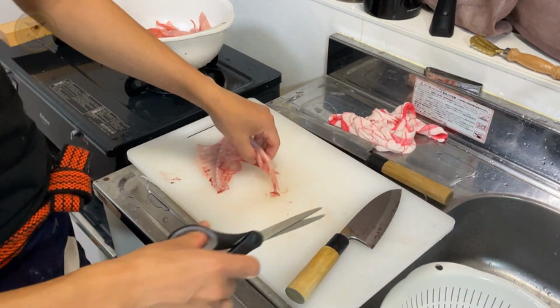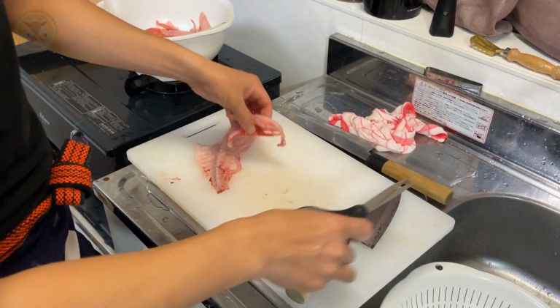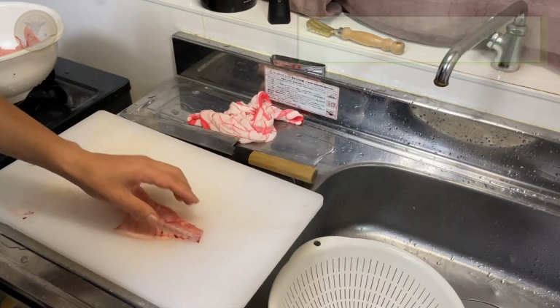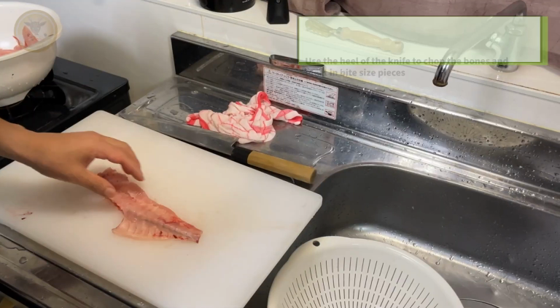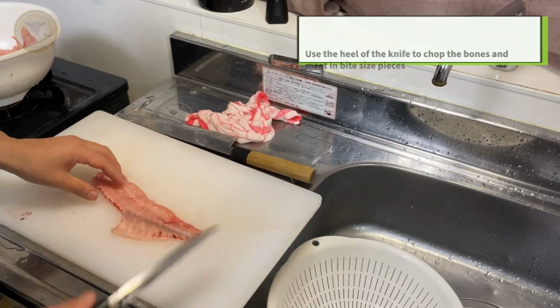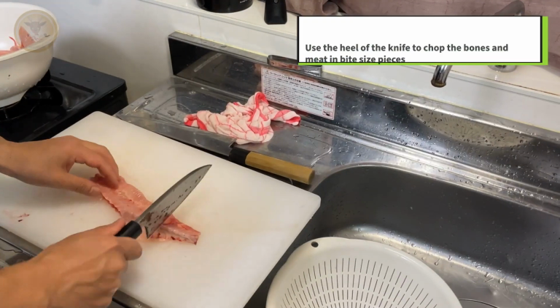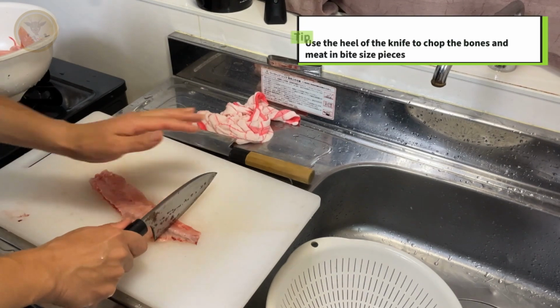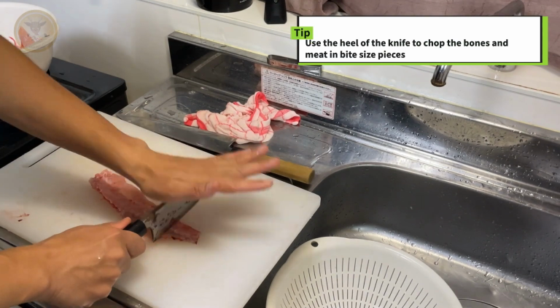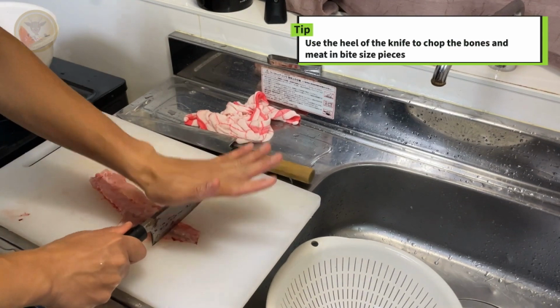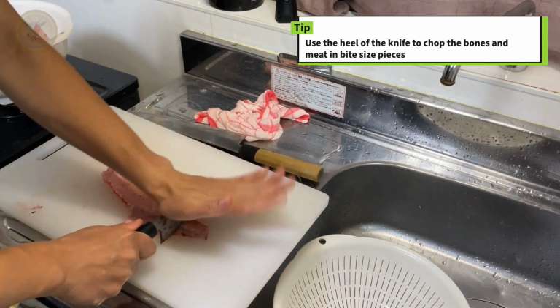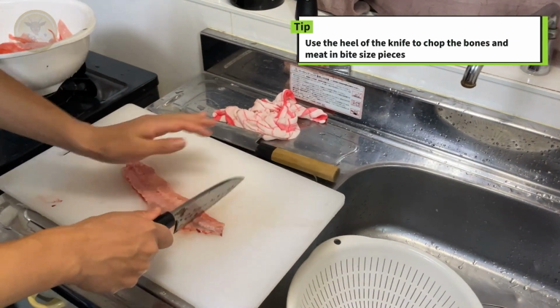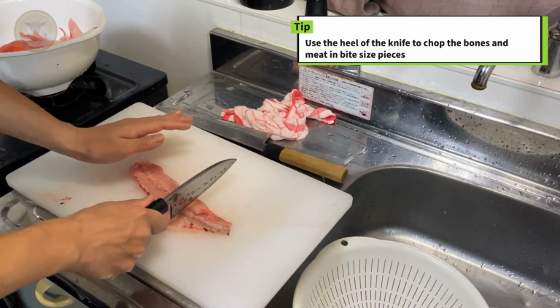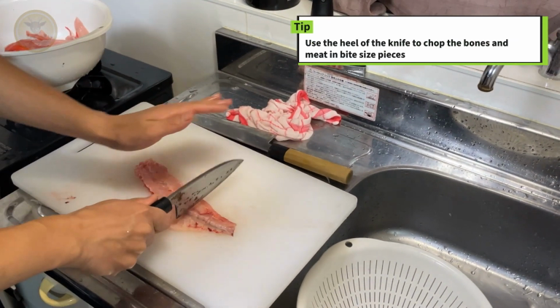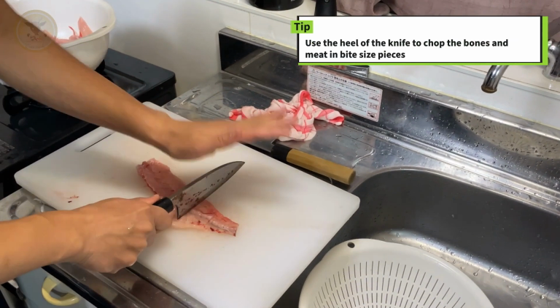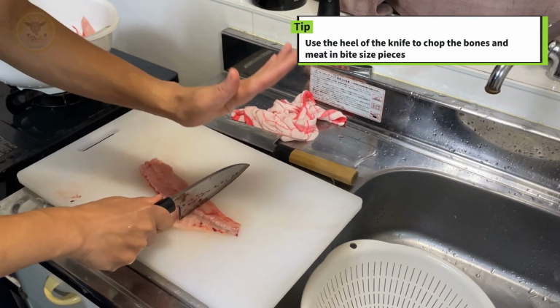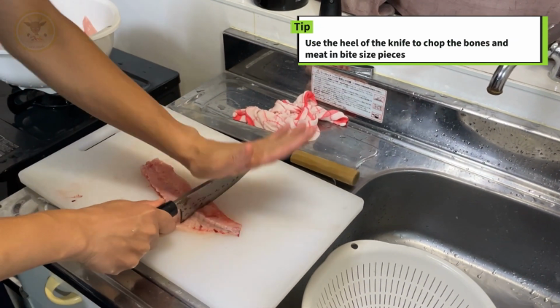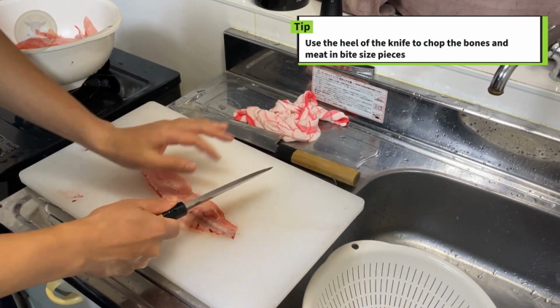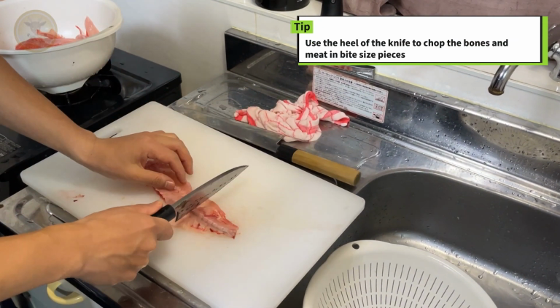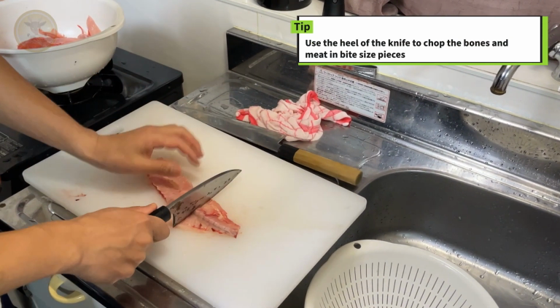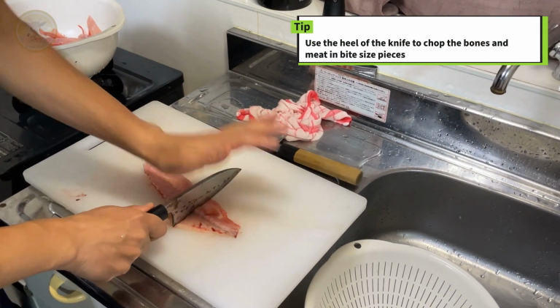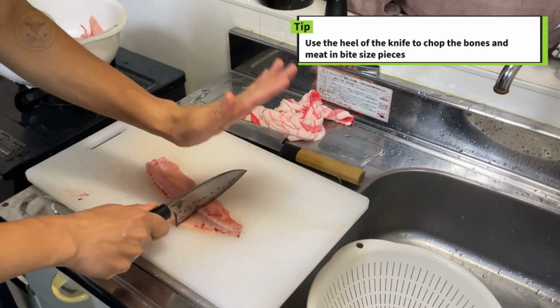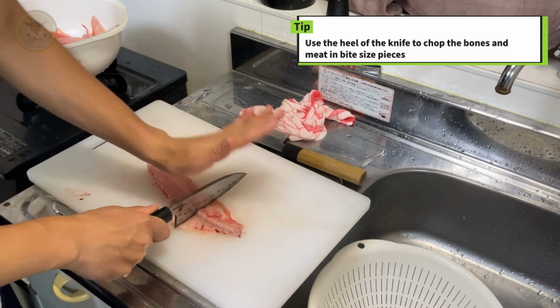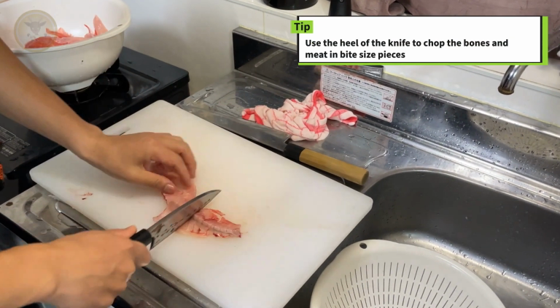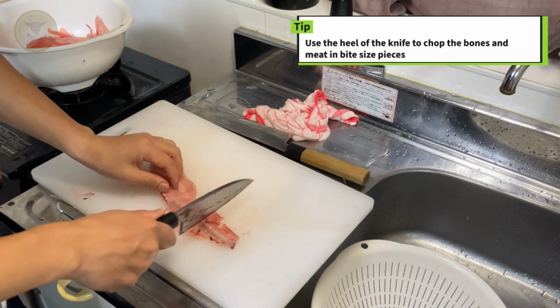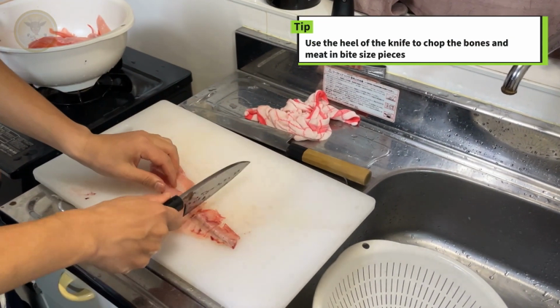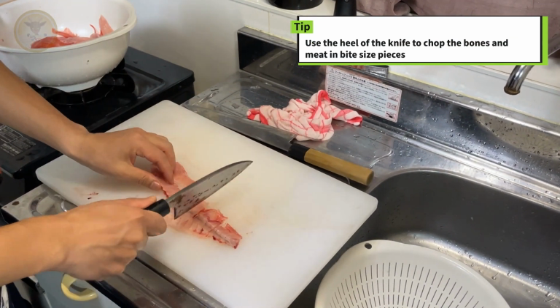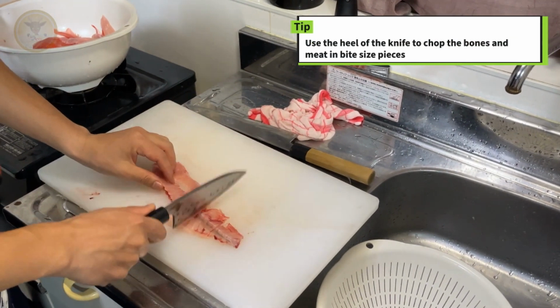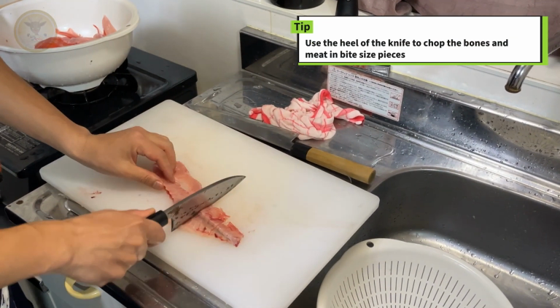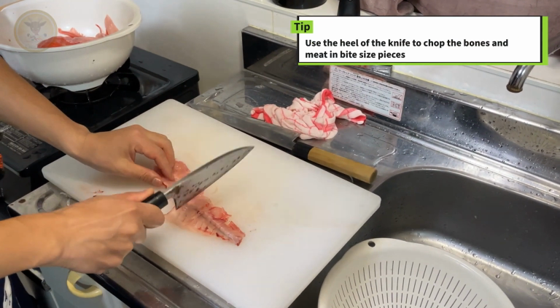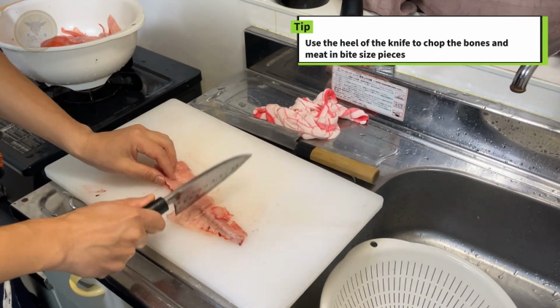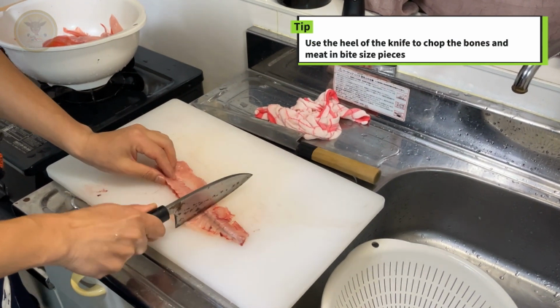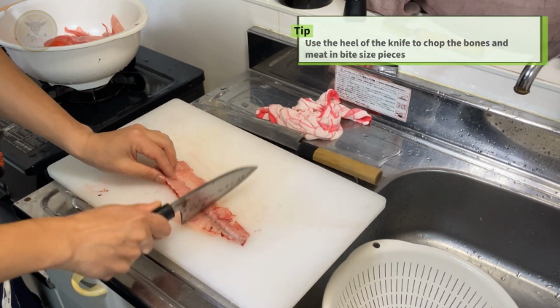Use the heel of the knife to chop the bones and meat into bite-sized pieces.